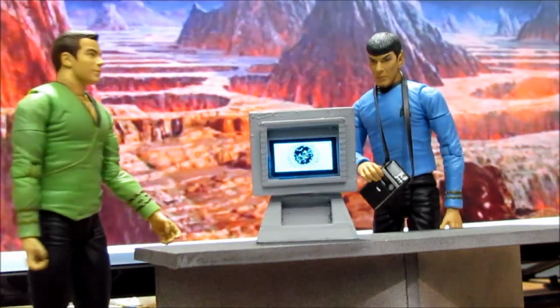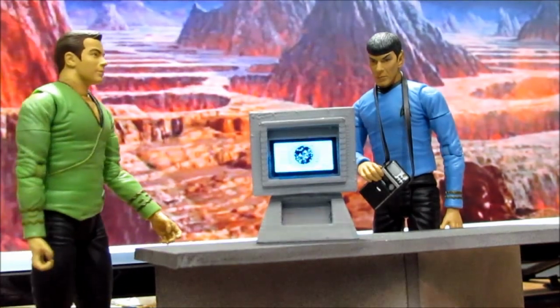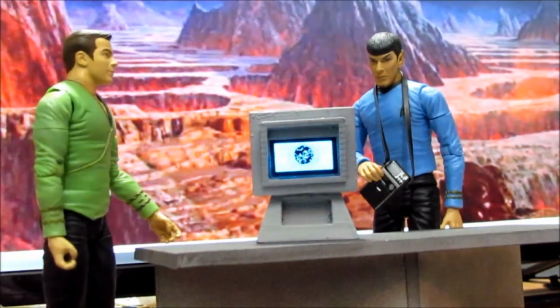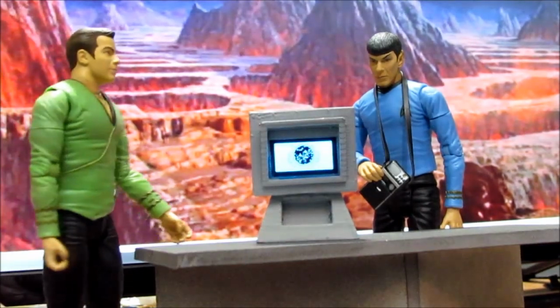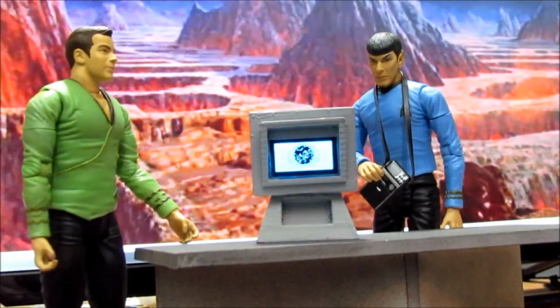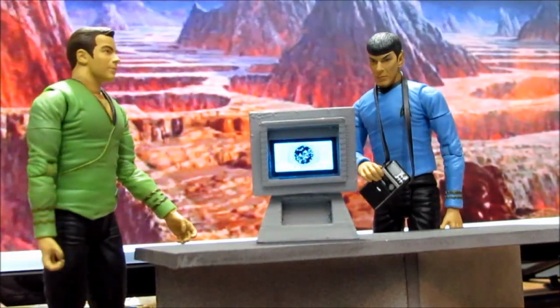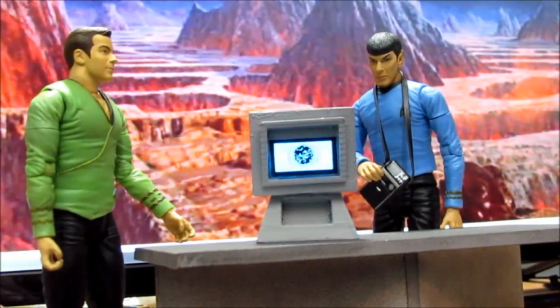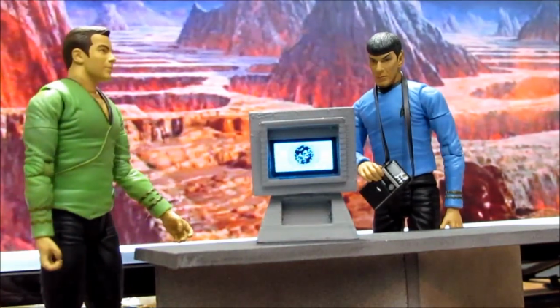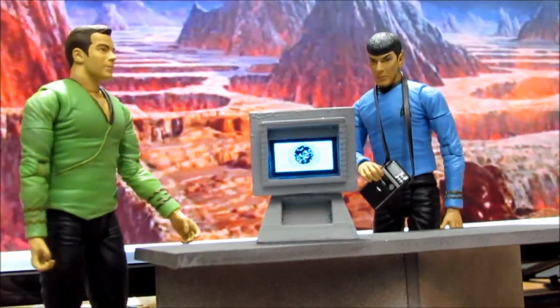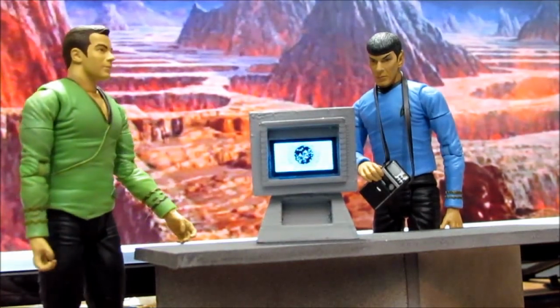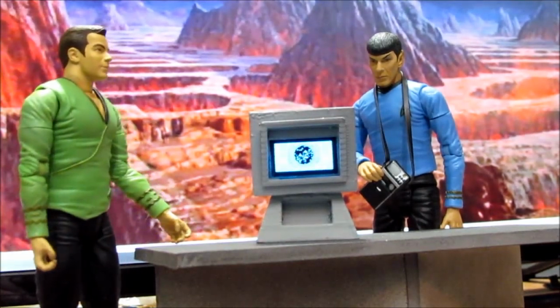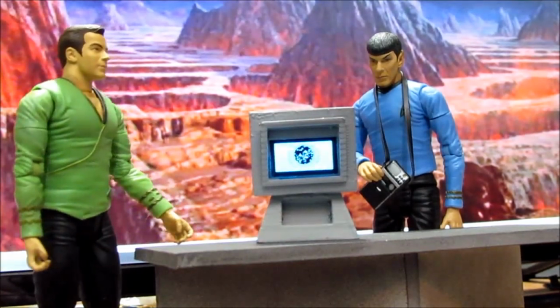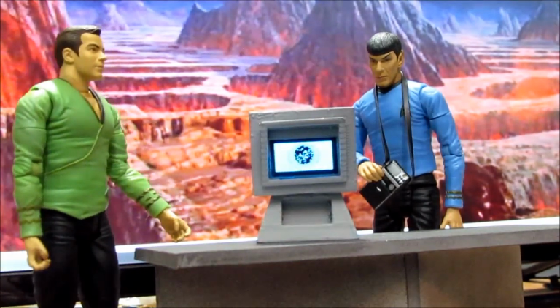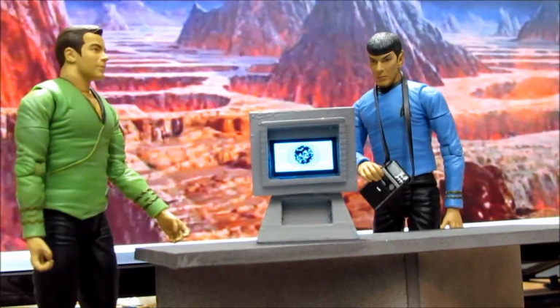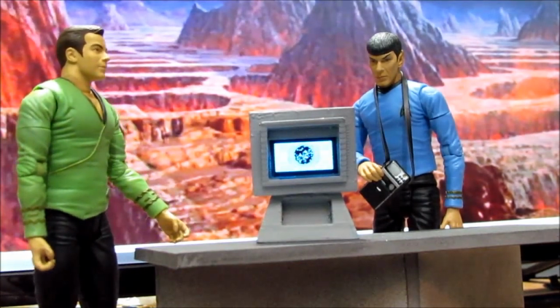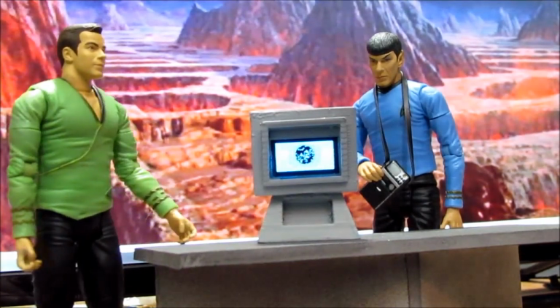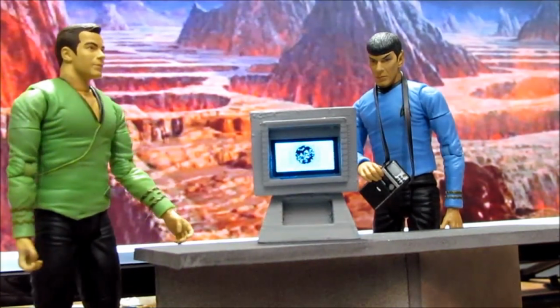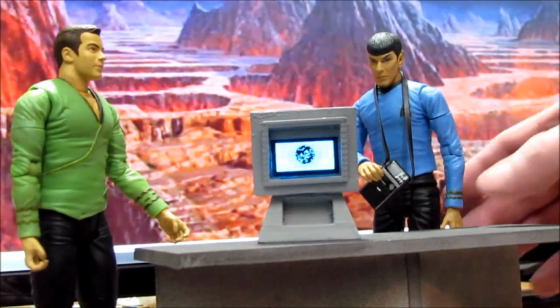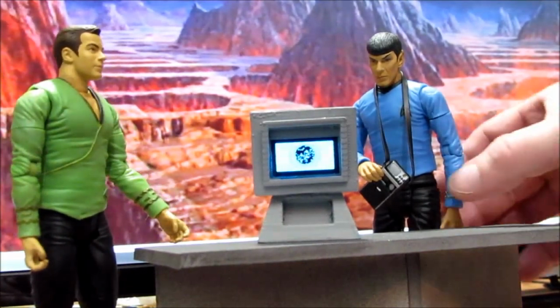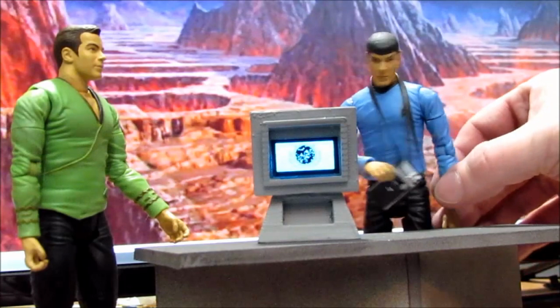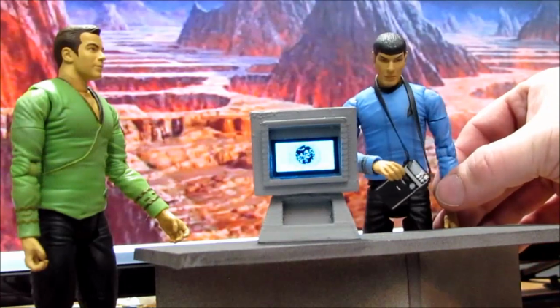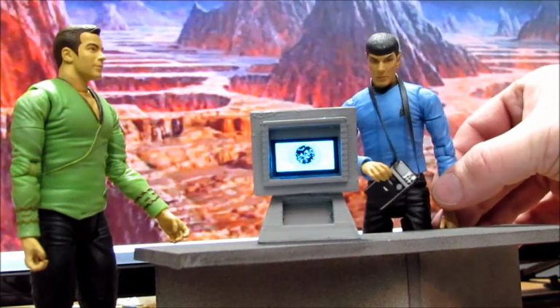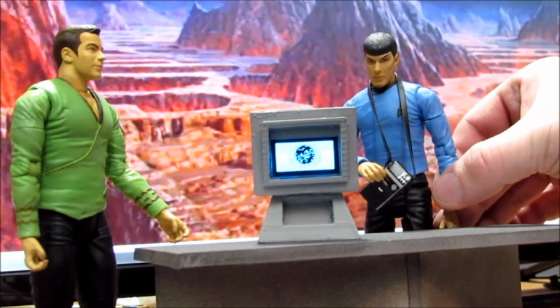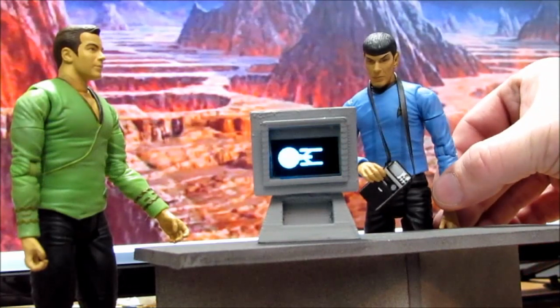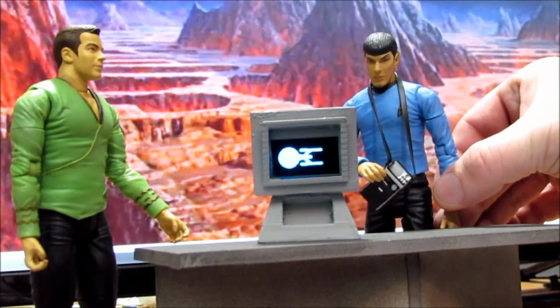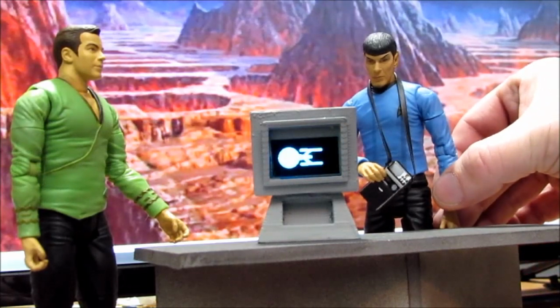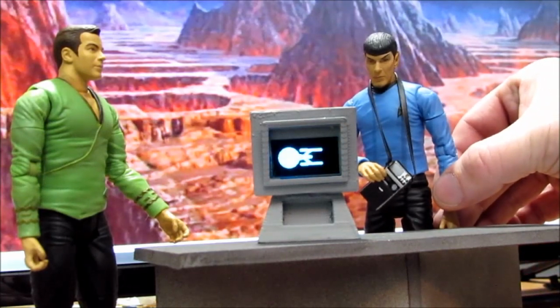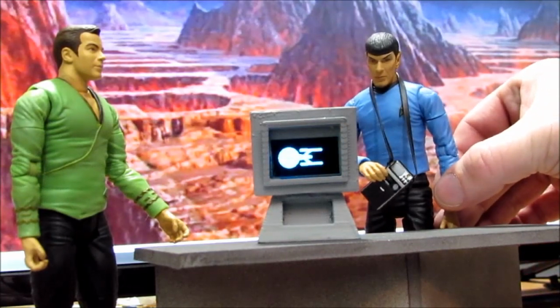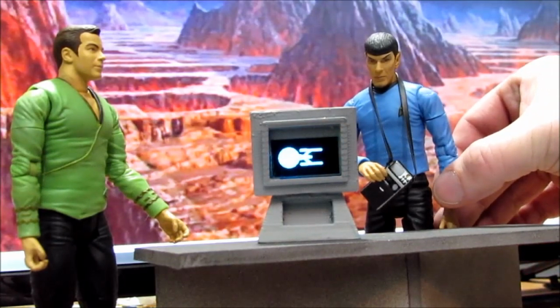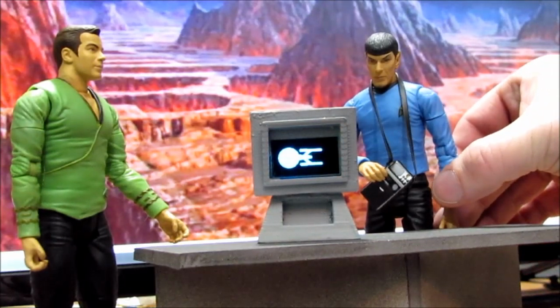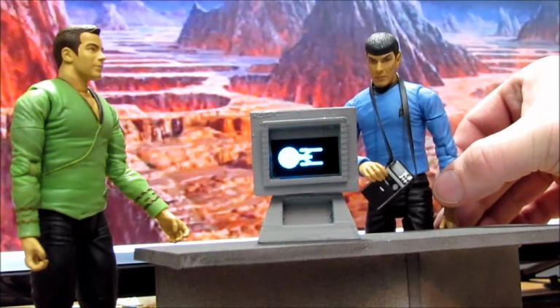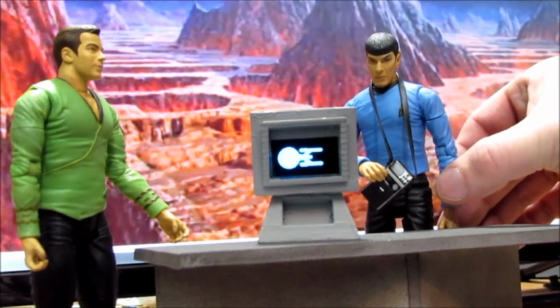Spock, what do you think about our new desktop viewer? Fascinating.